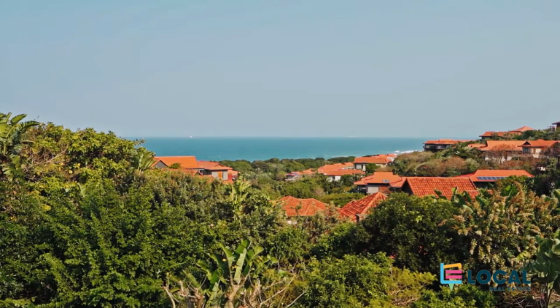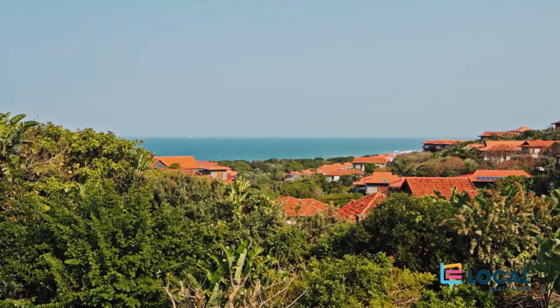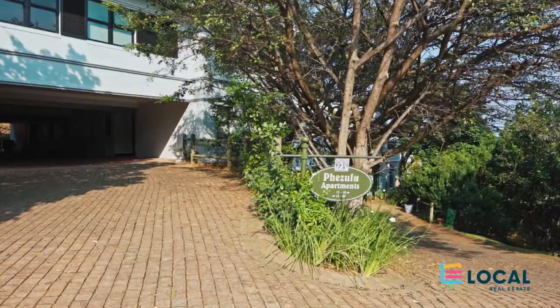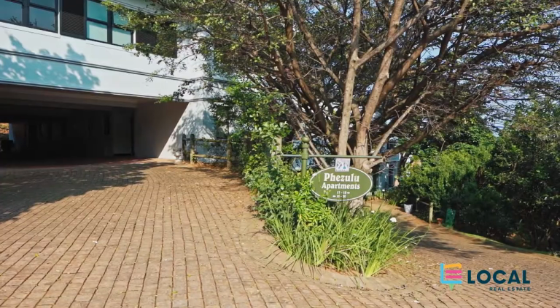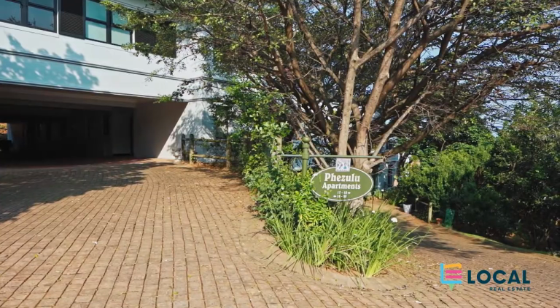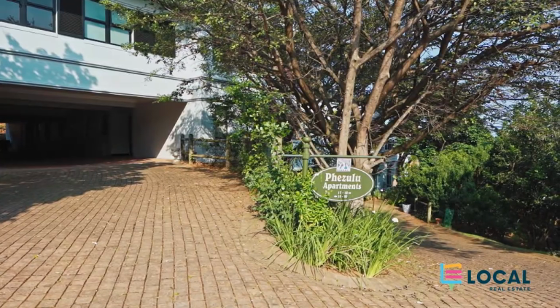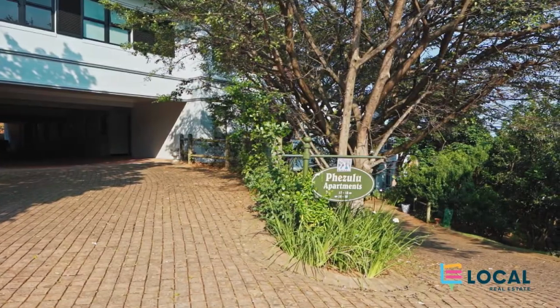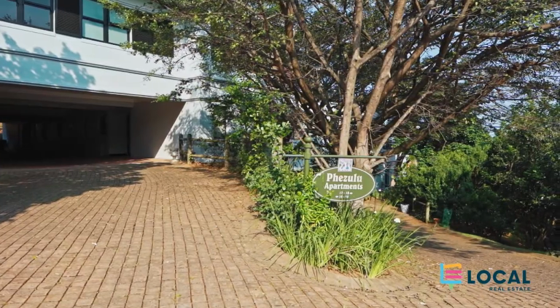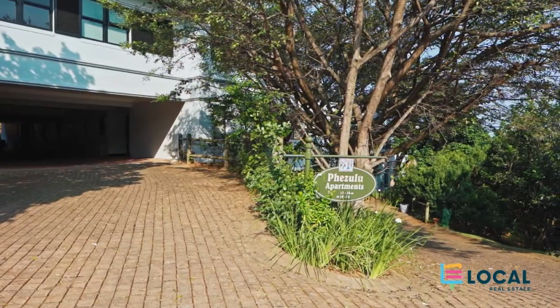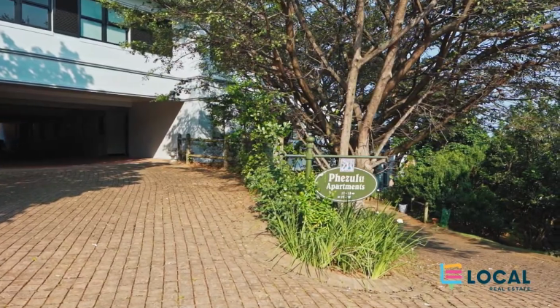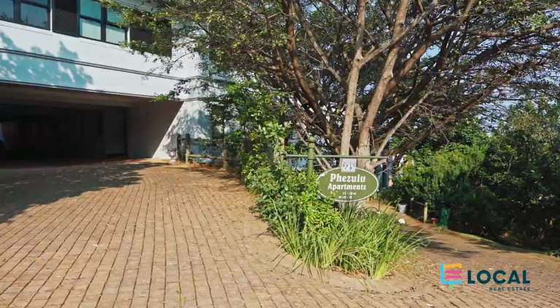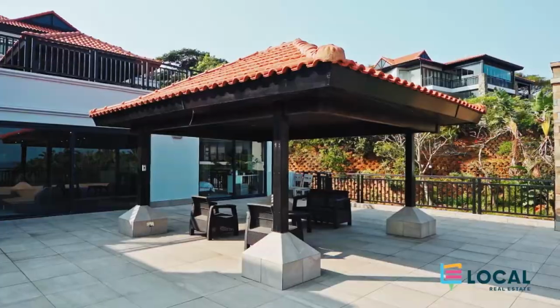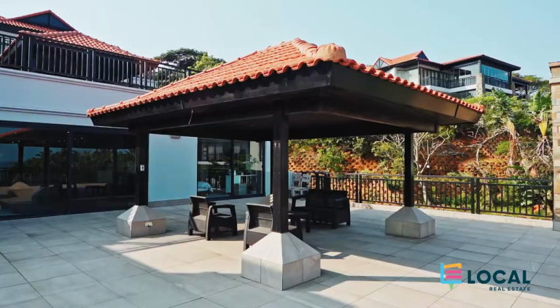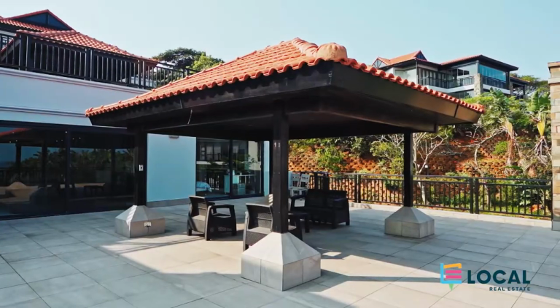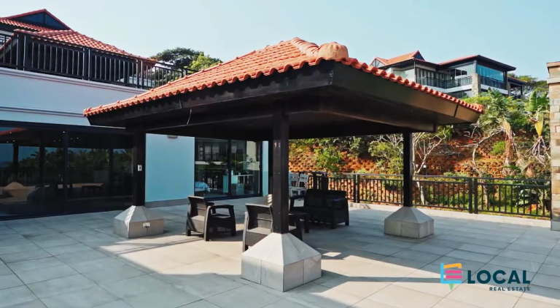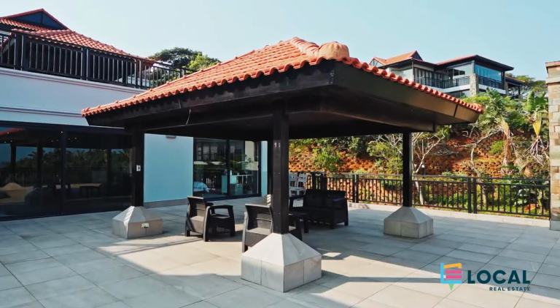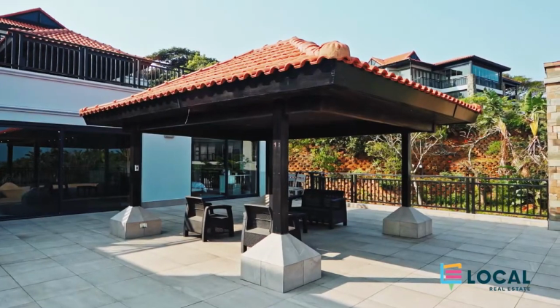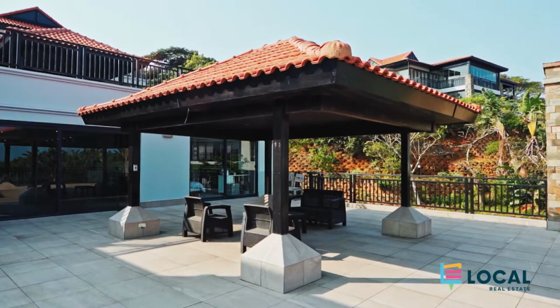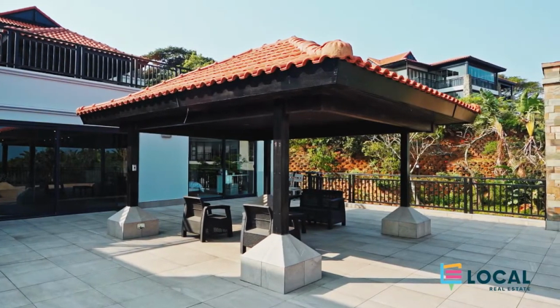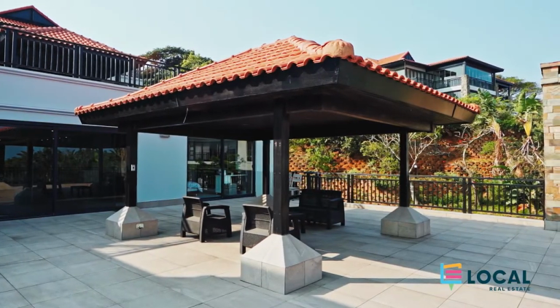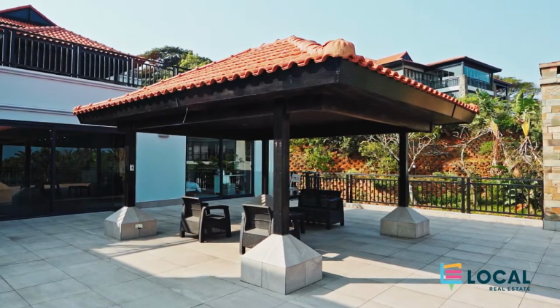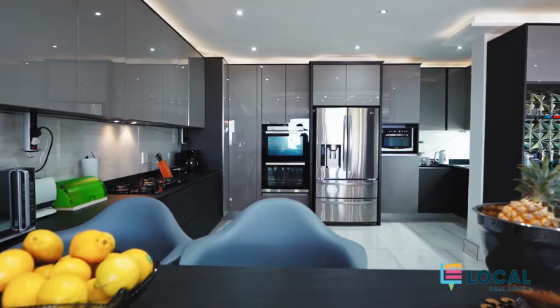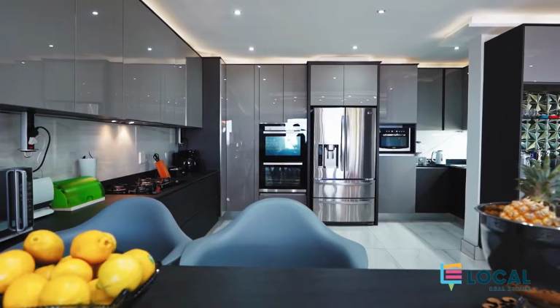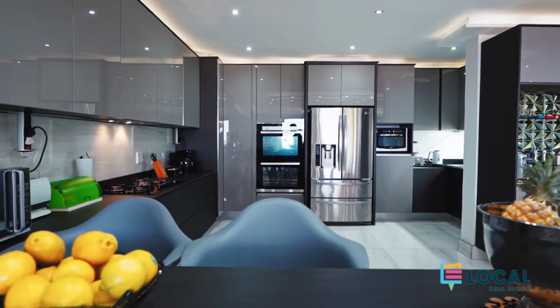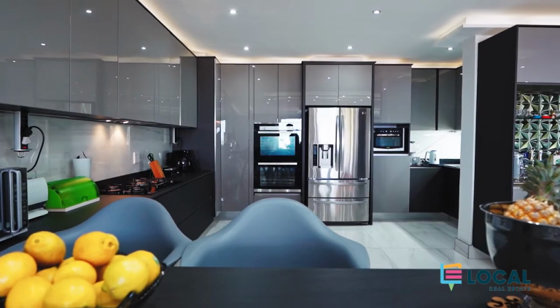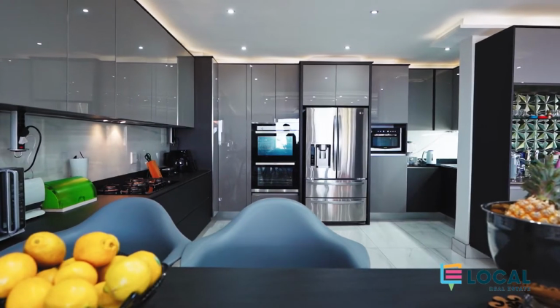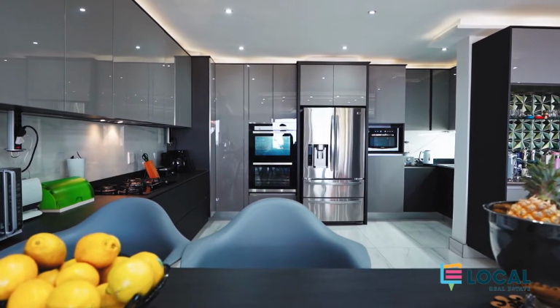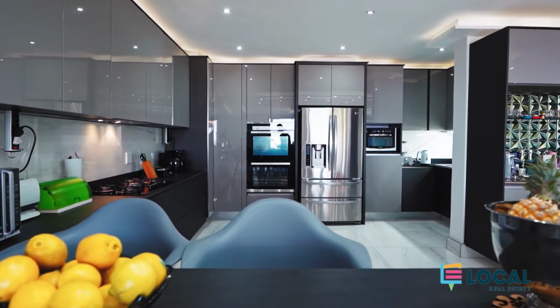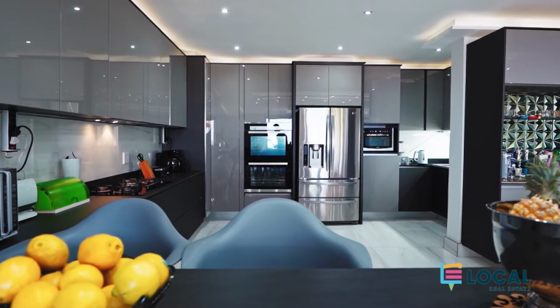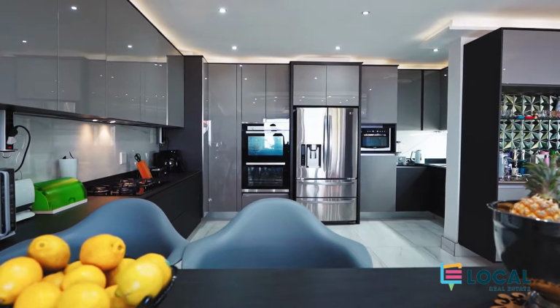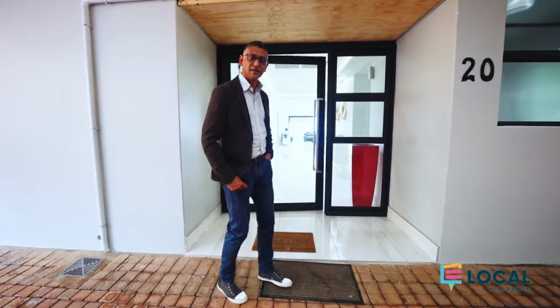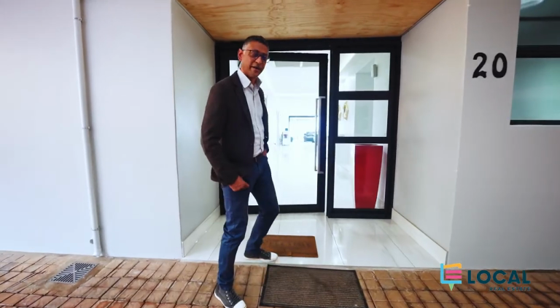Hi, I'm Ian Naidoo, Local Zimbabwe Specialist. Welcome to 20 Pizzula Villas, our latest sole mandate. Come in.